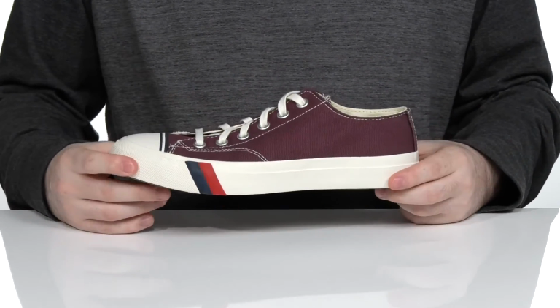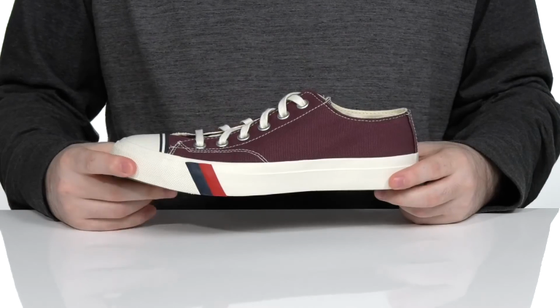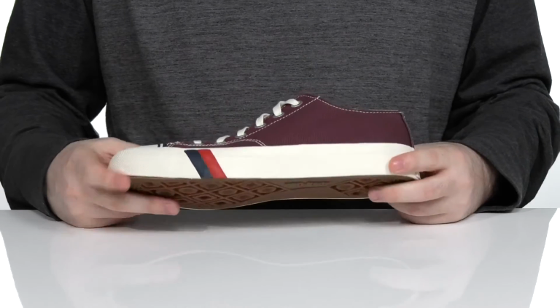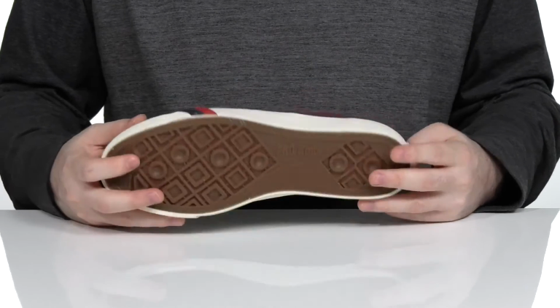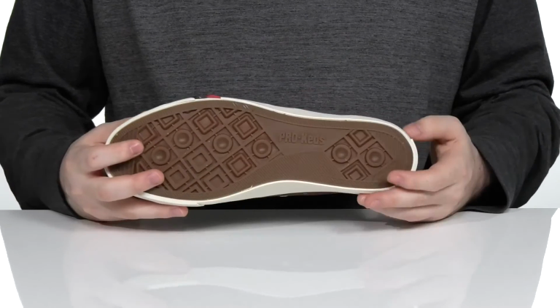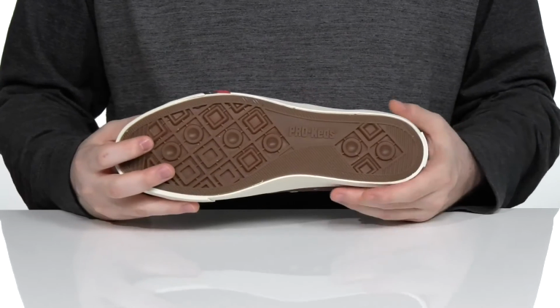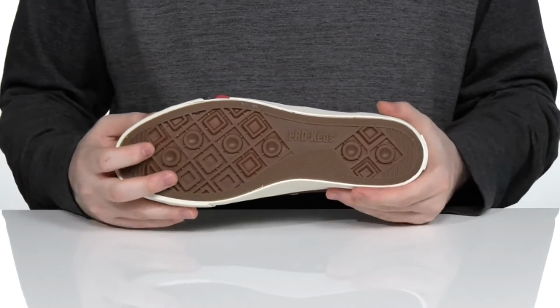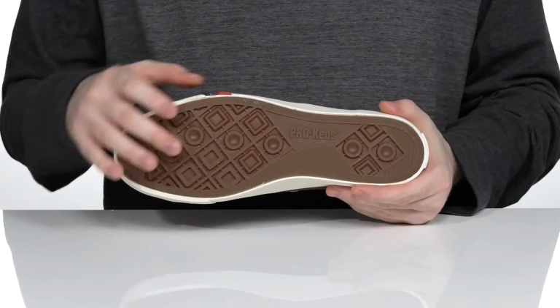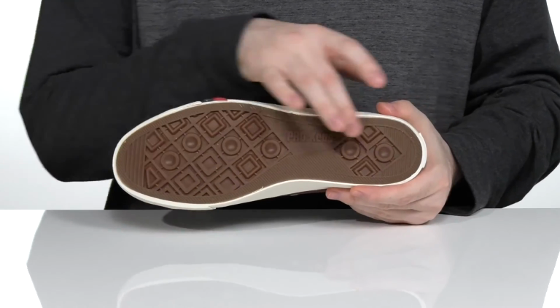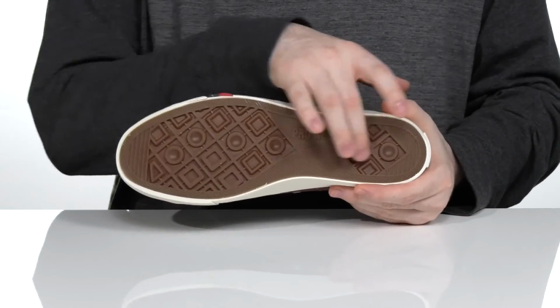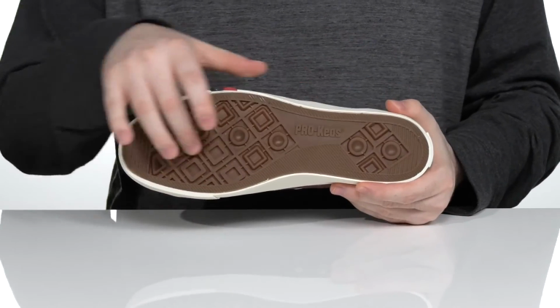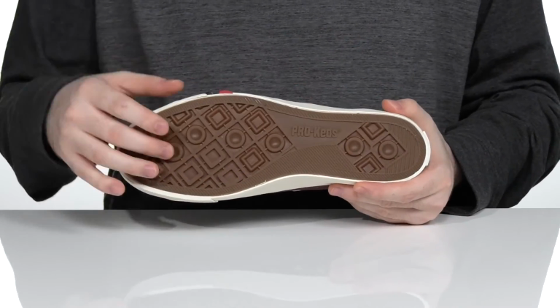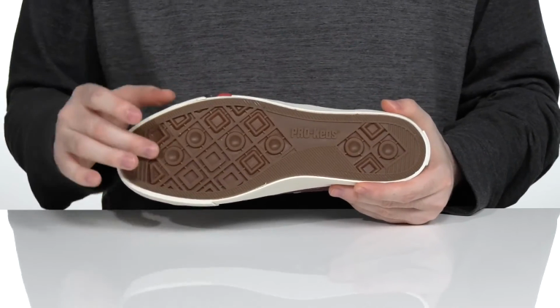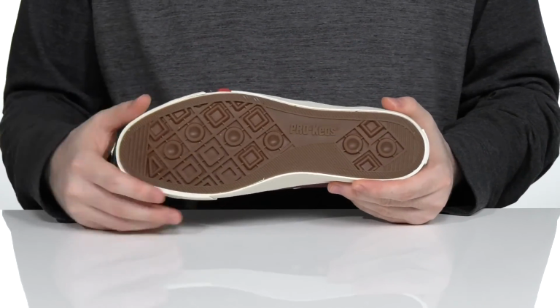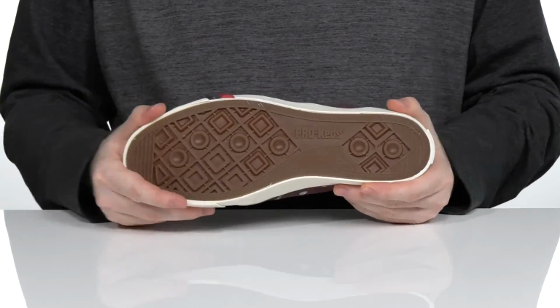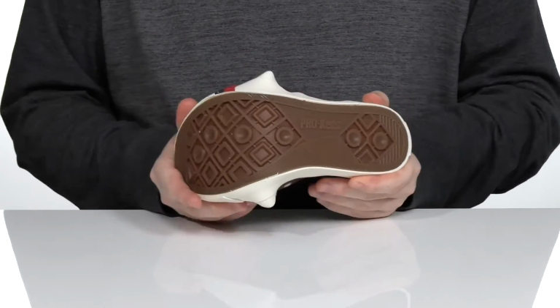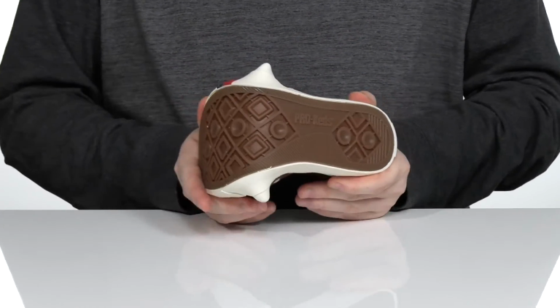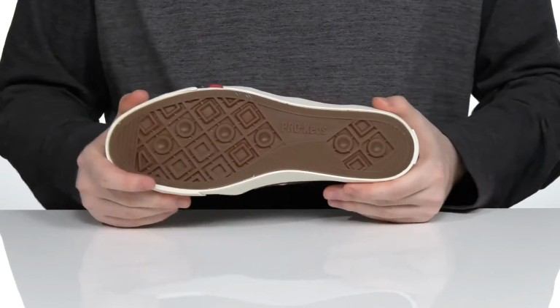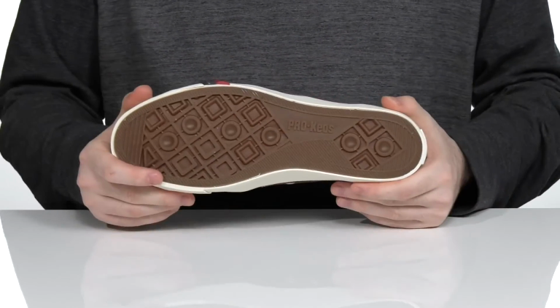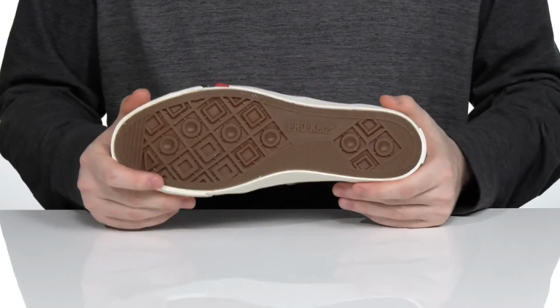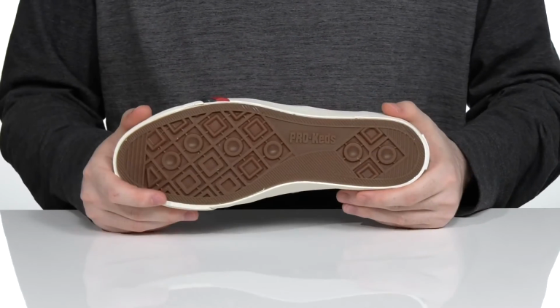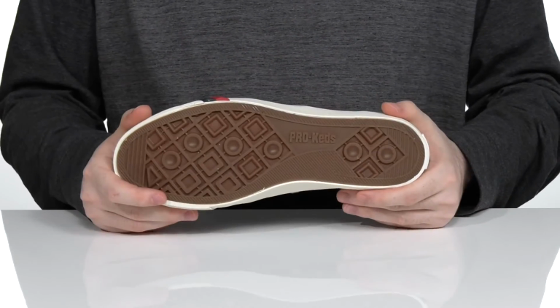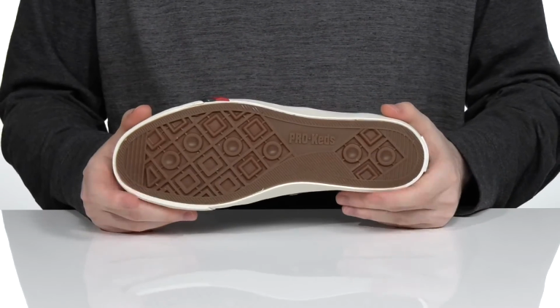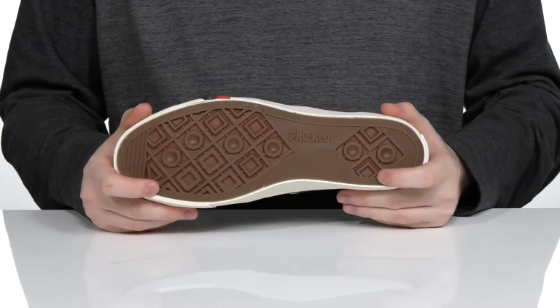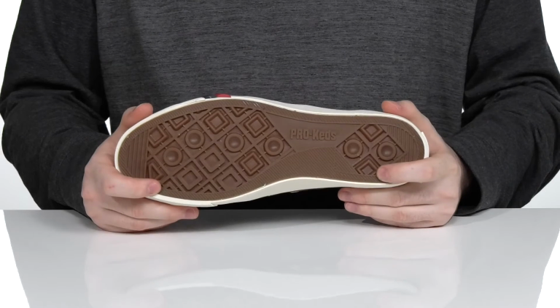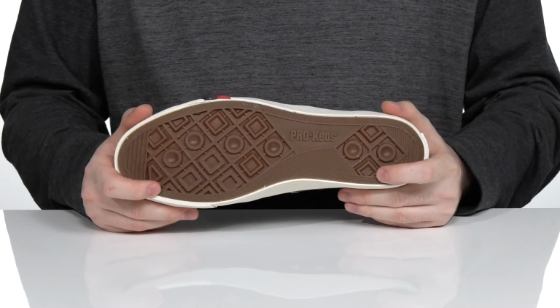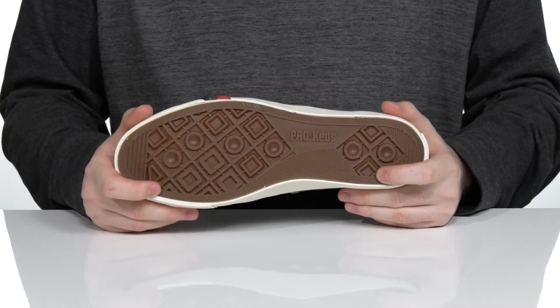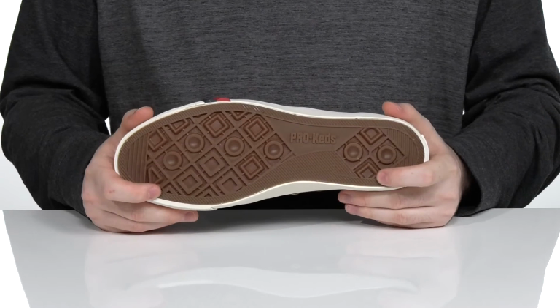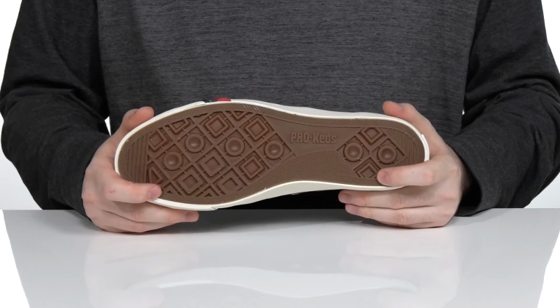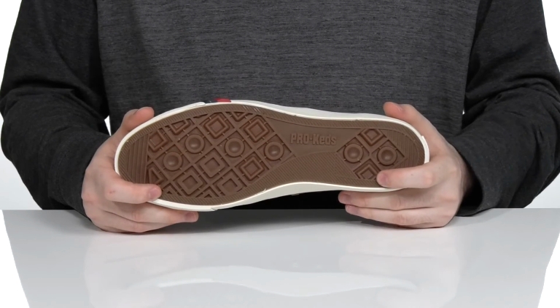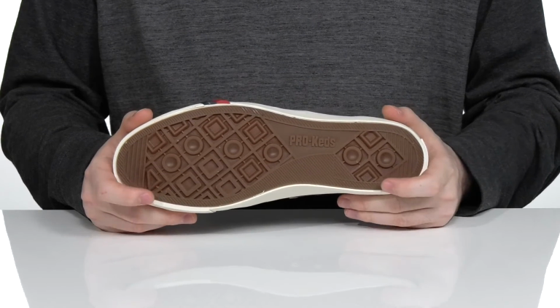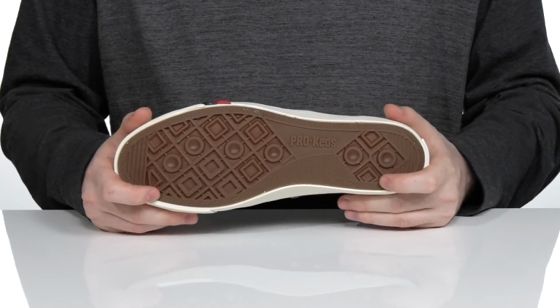Underneath is a vulcanized rubber outsole that has great flexible grip with plenty of tread to keep you steady.